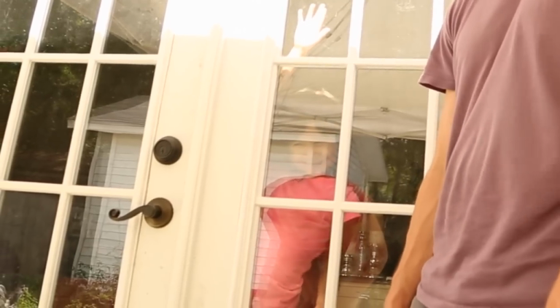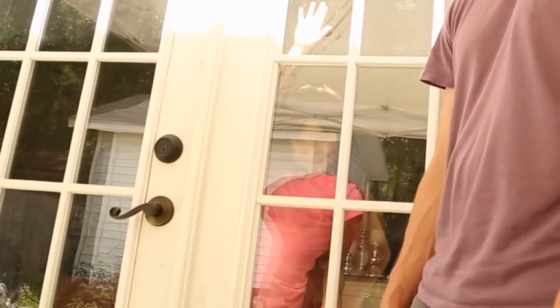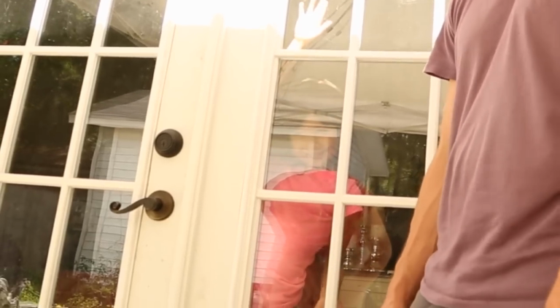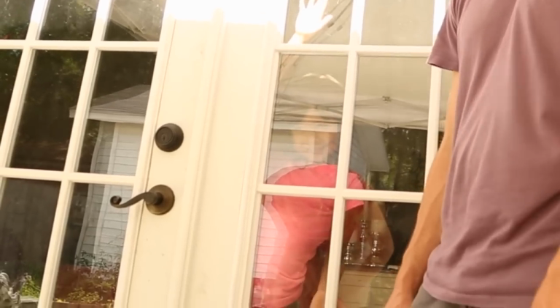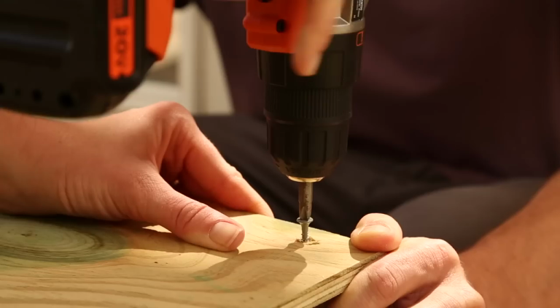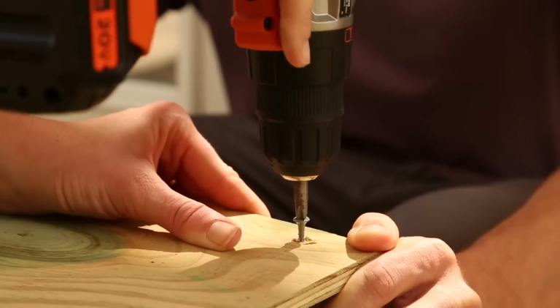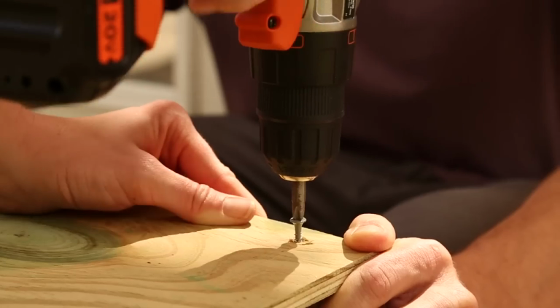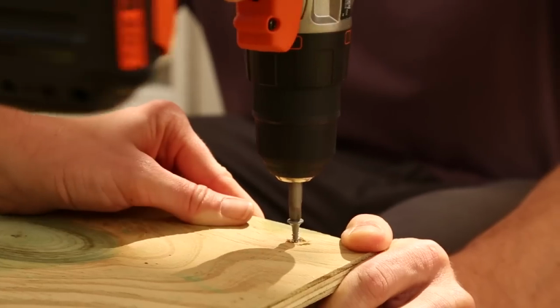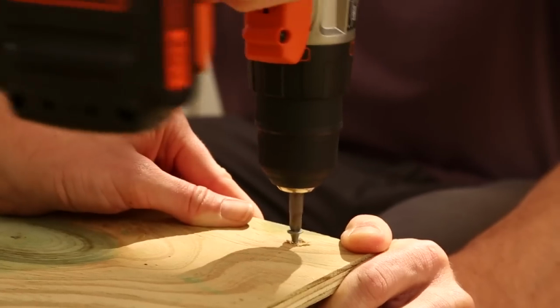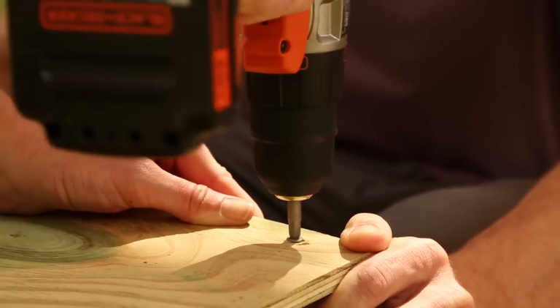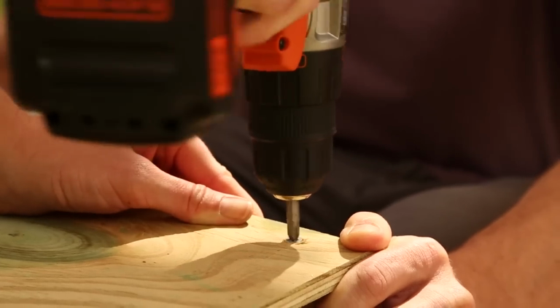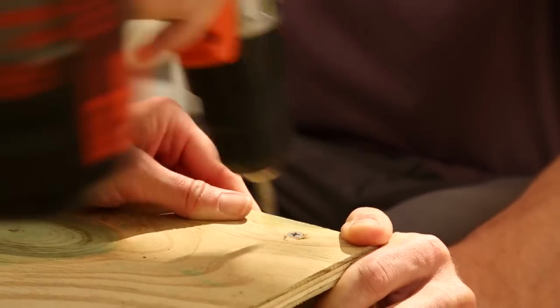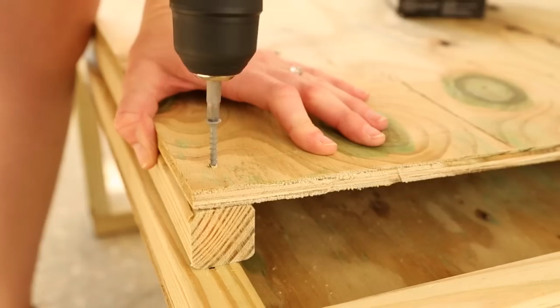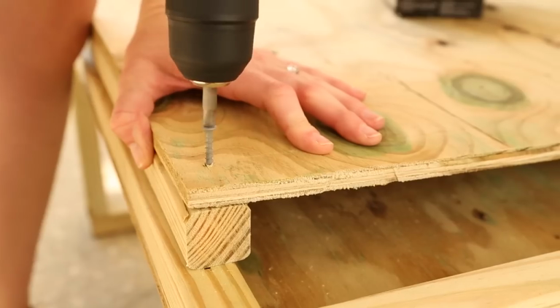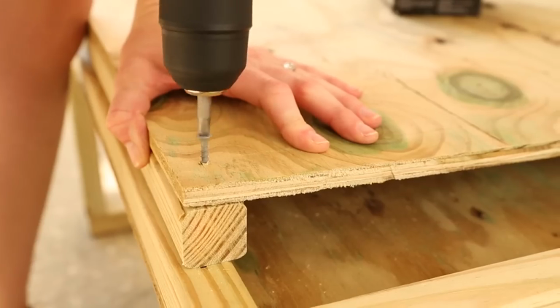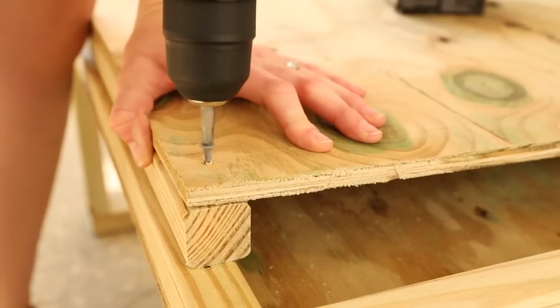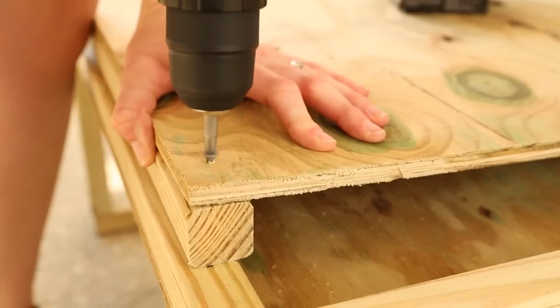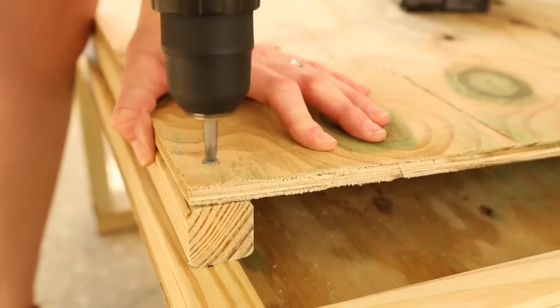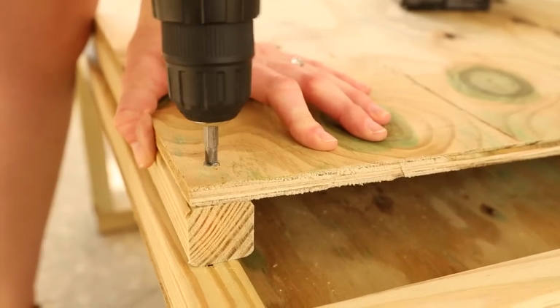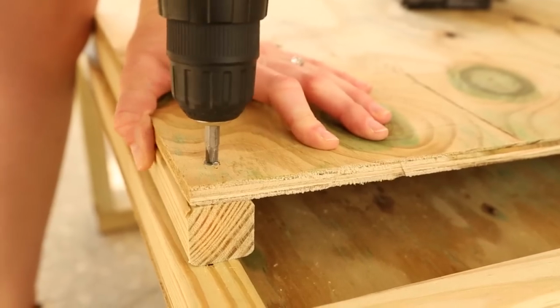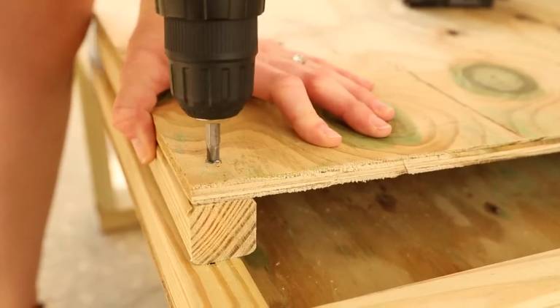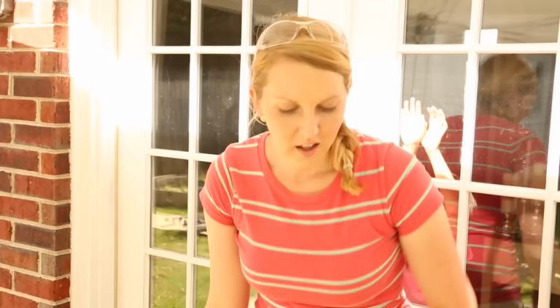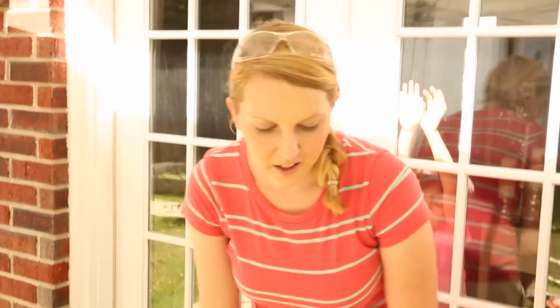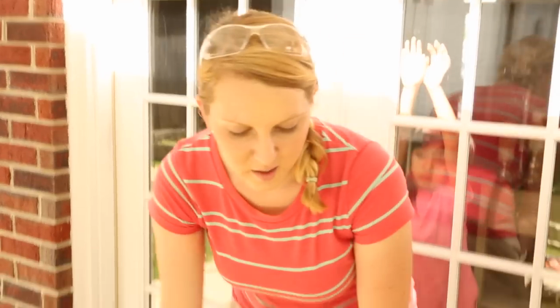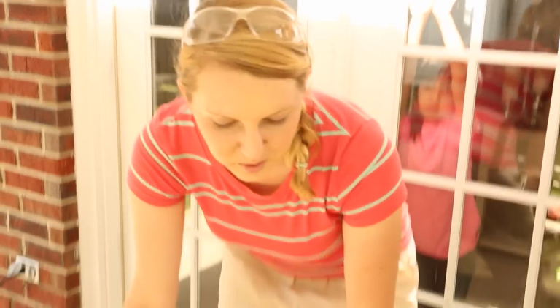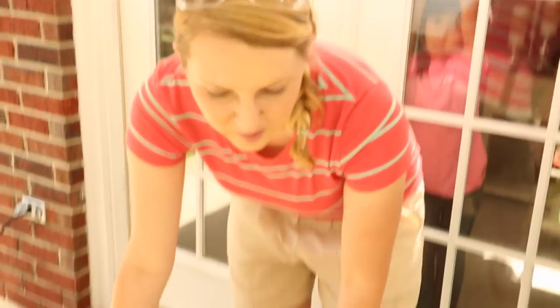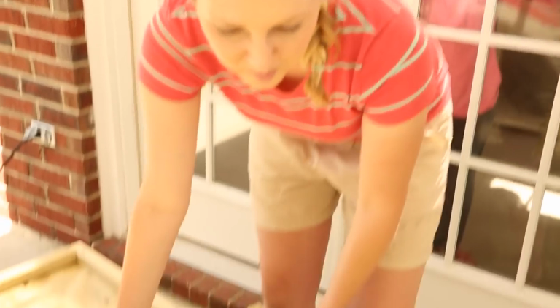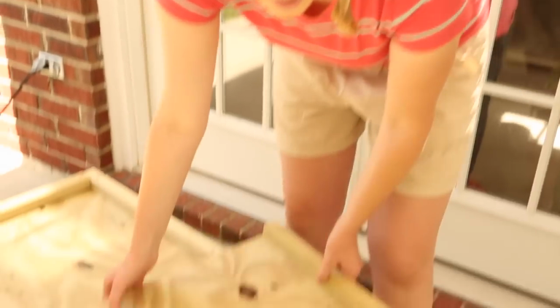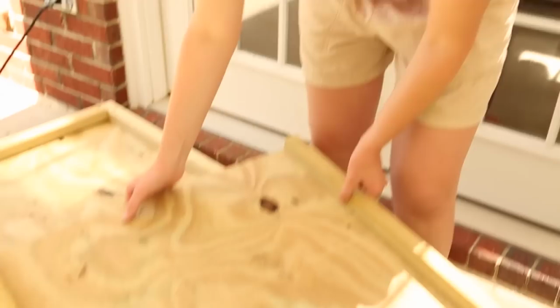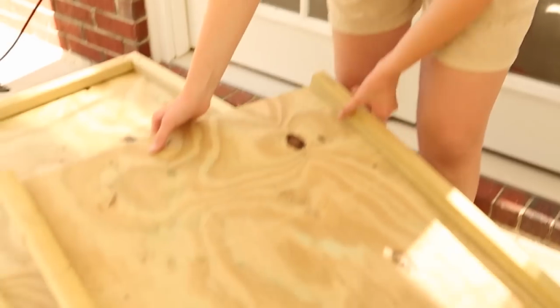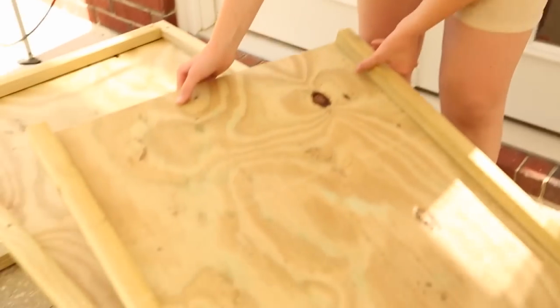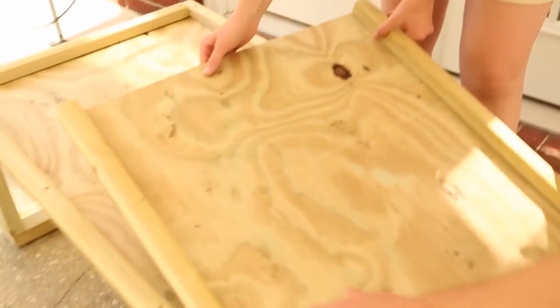The last piece of woodwork: adding two borders to the ramp. Let's put the ramp in place and see what we got.